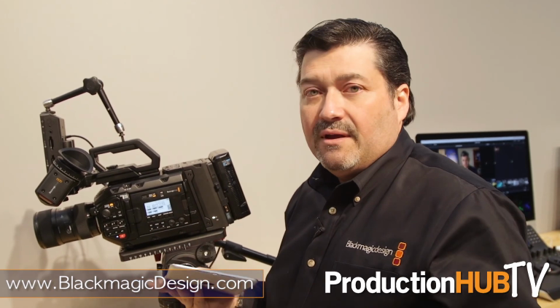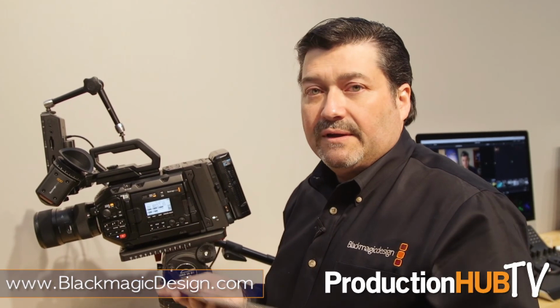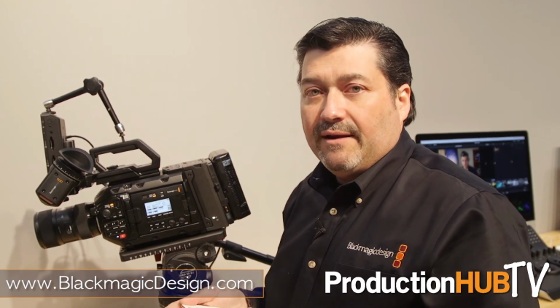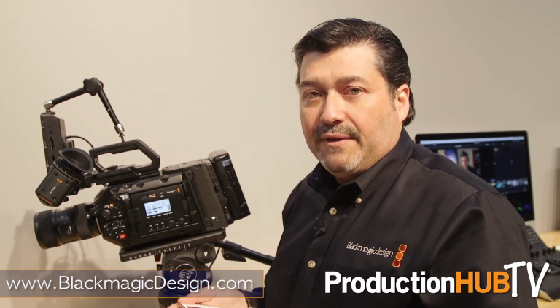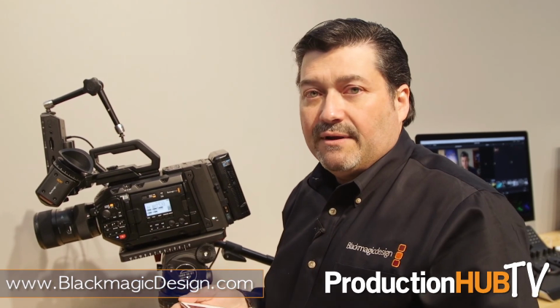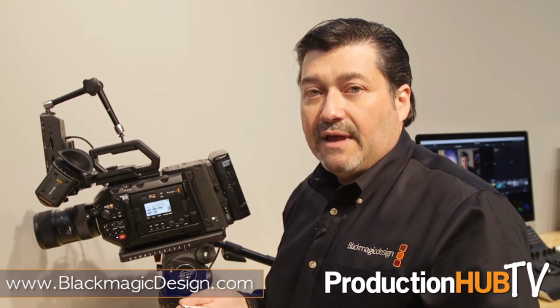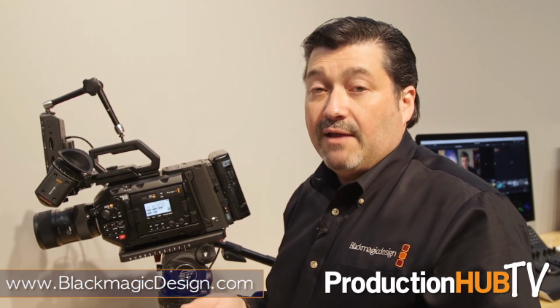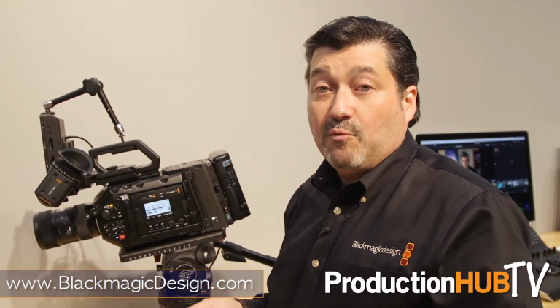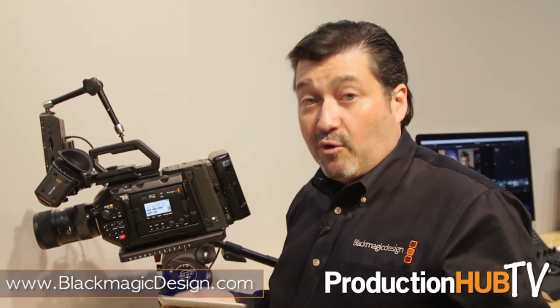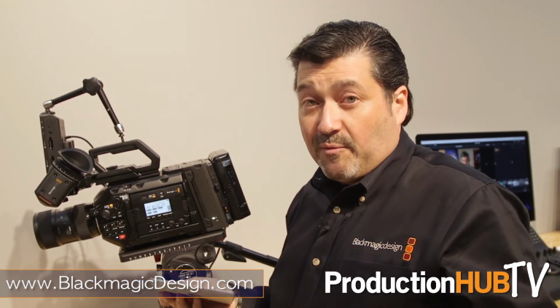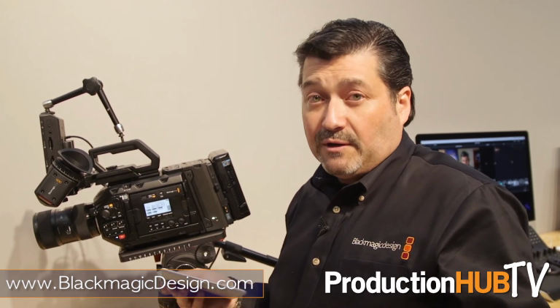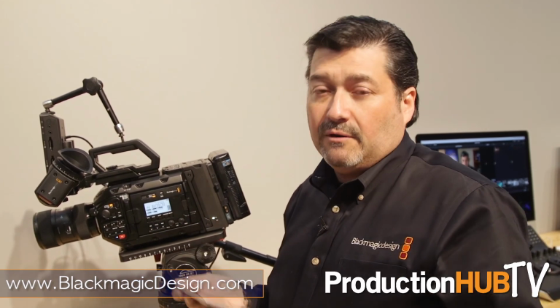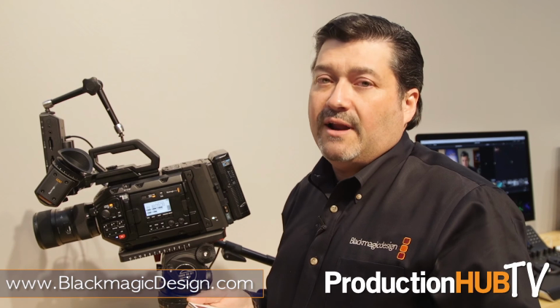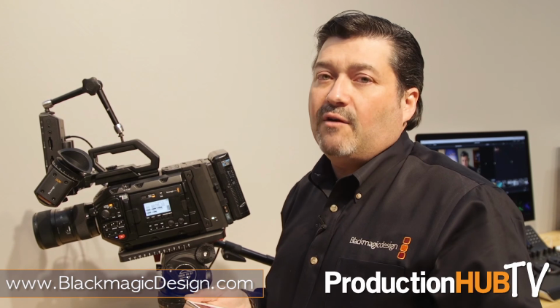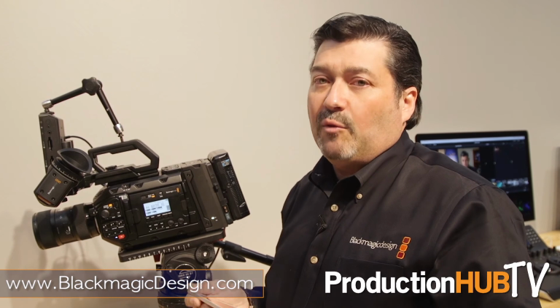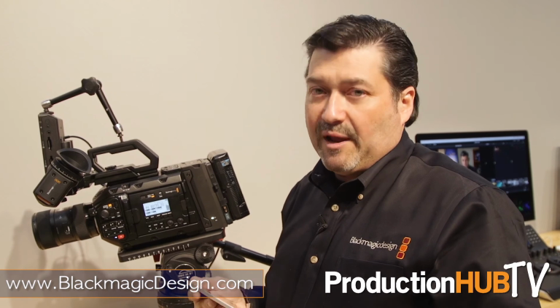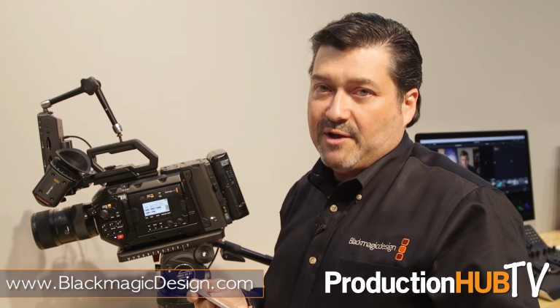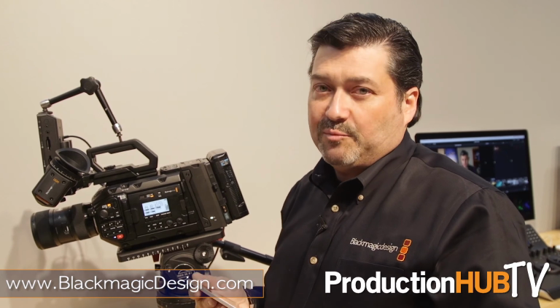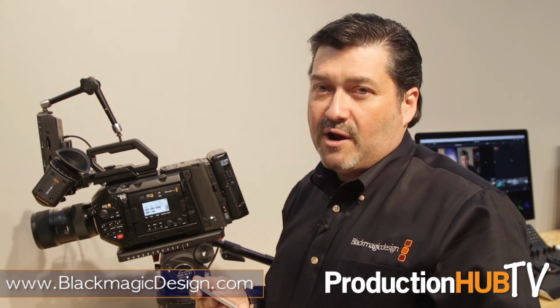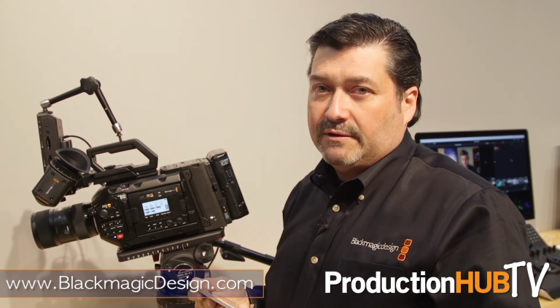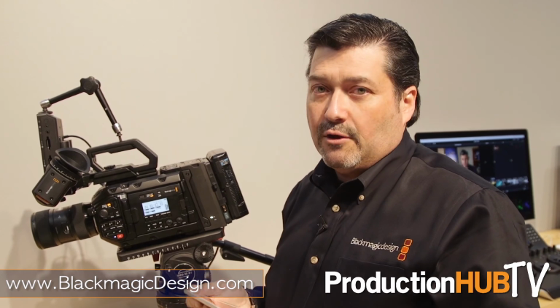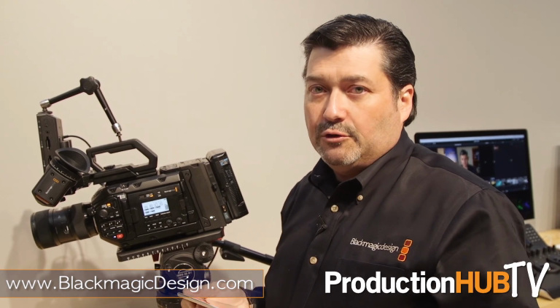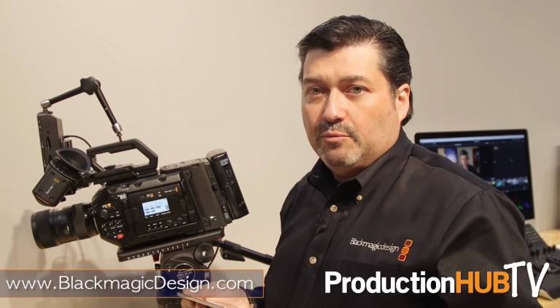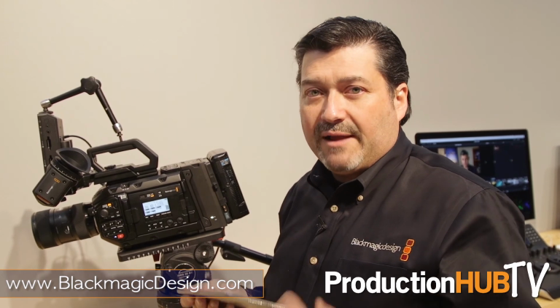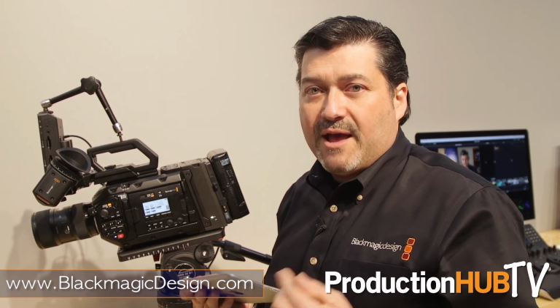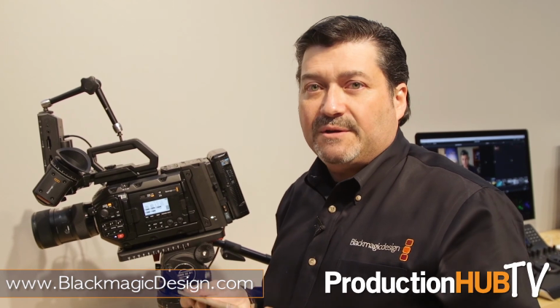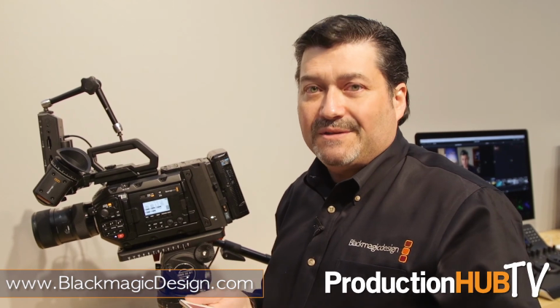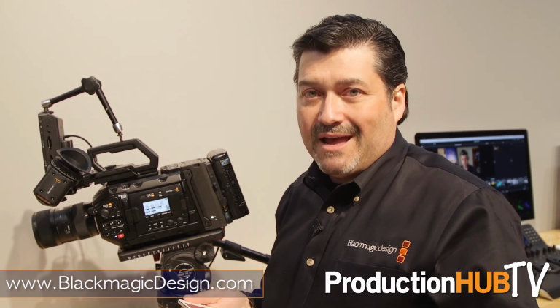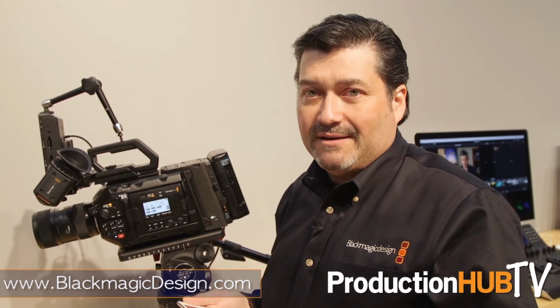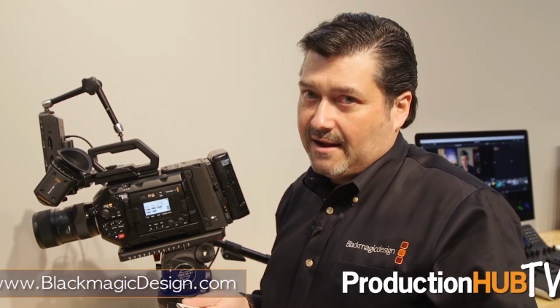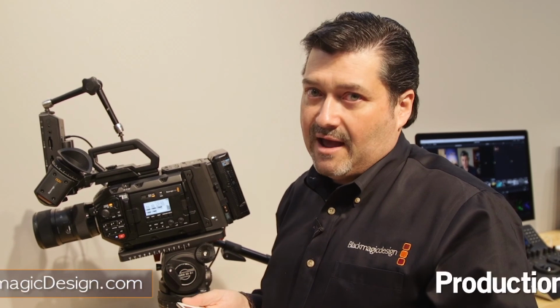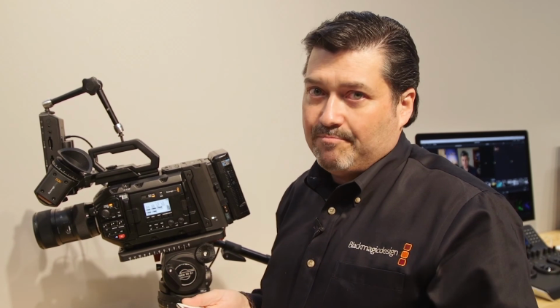It's got everything. And for more information on any of our Blackmagic products, go to blackmagicdesign.com.